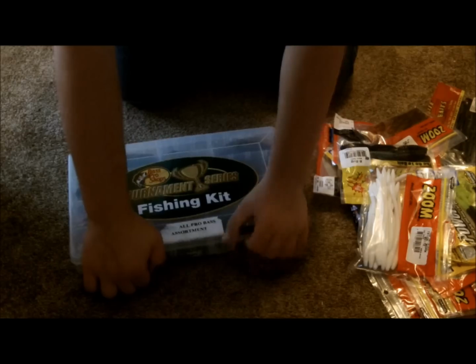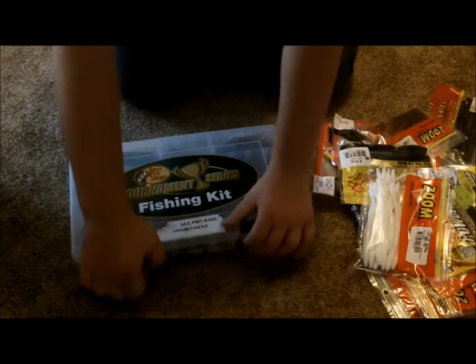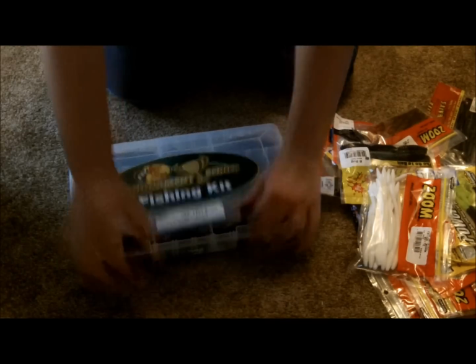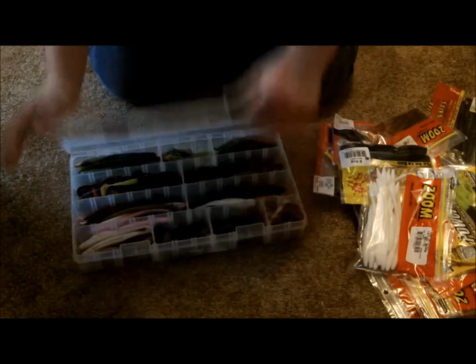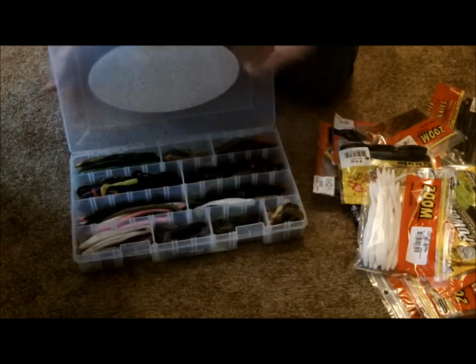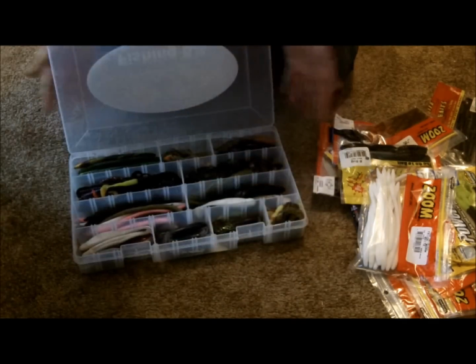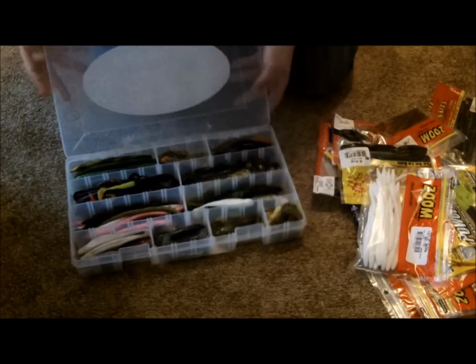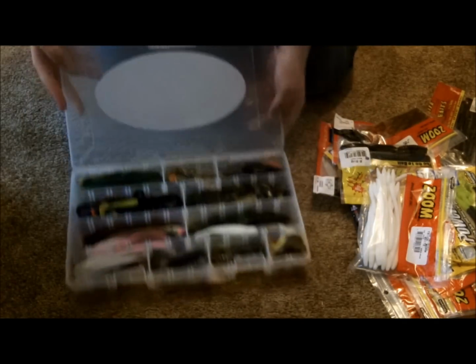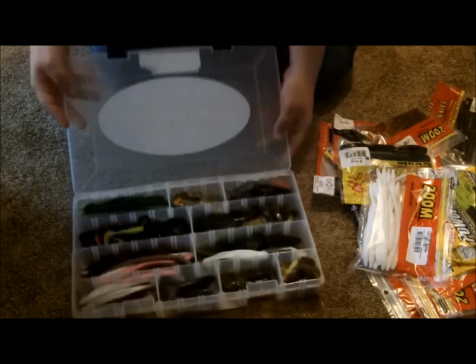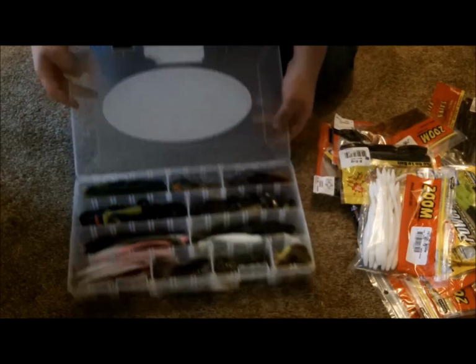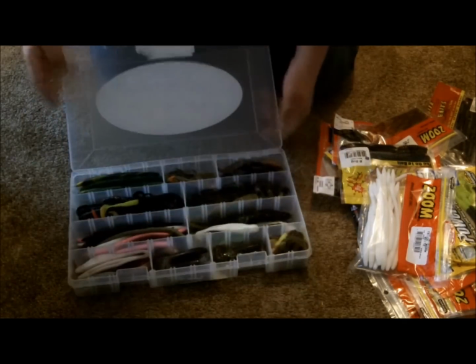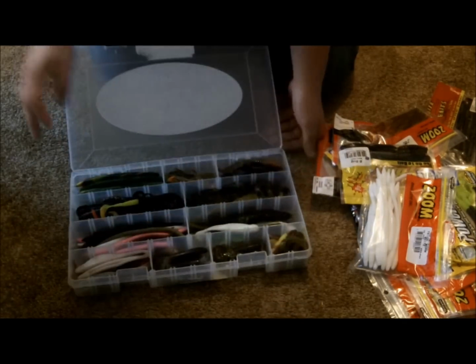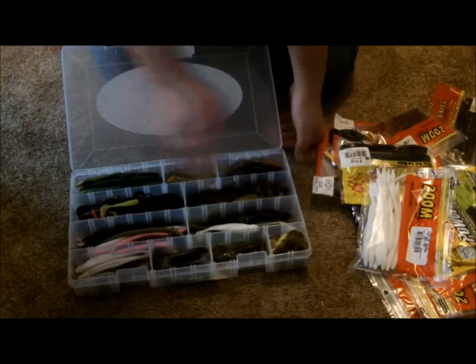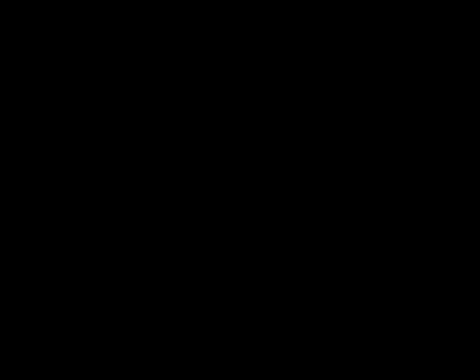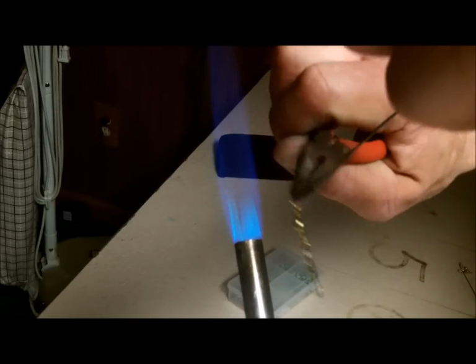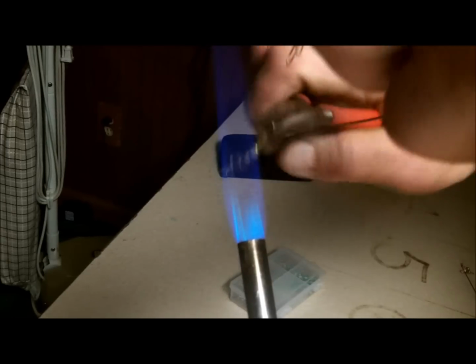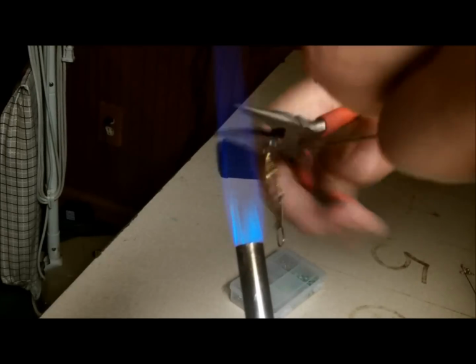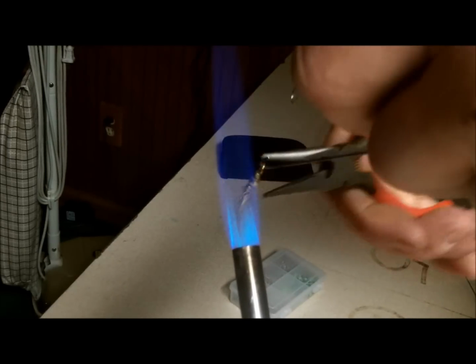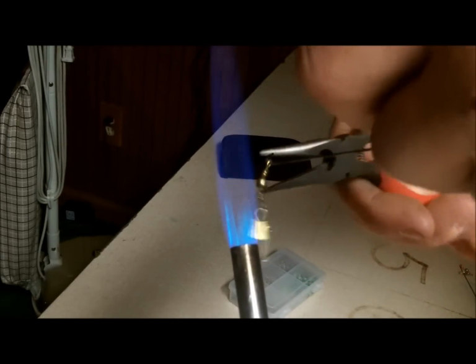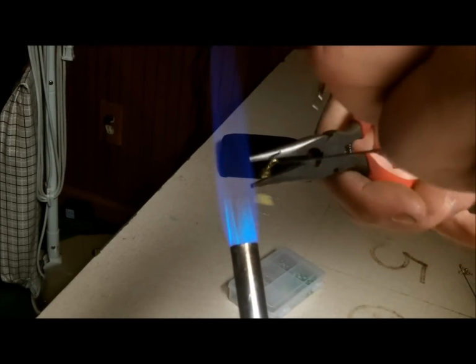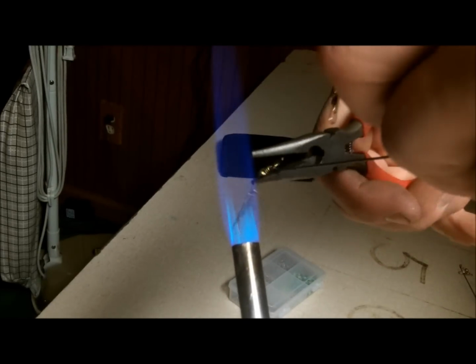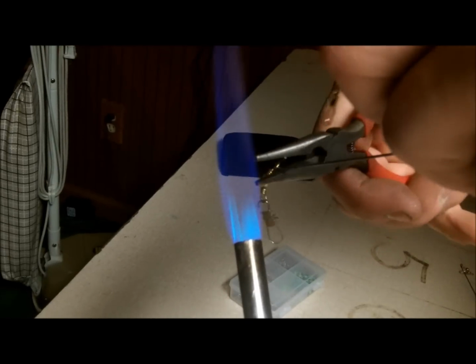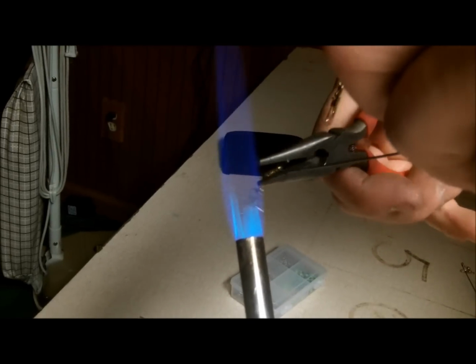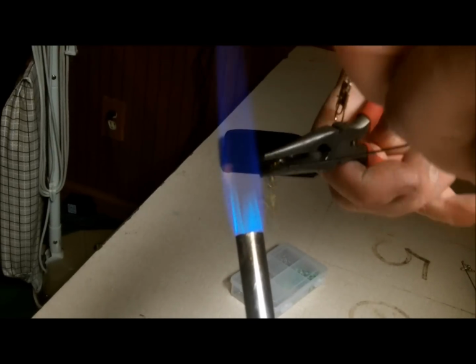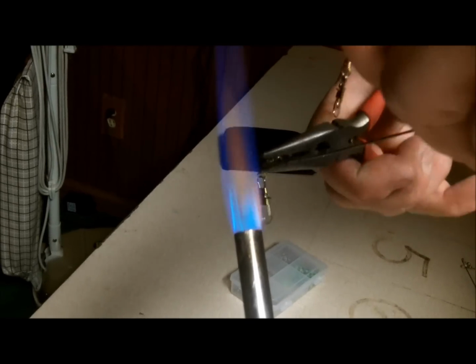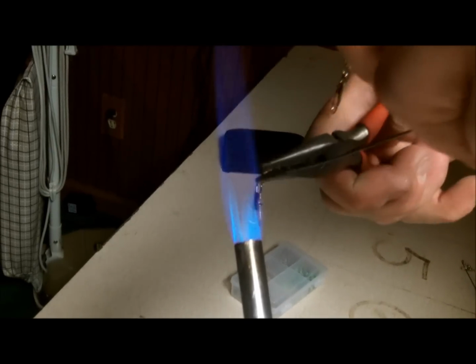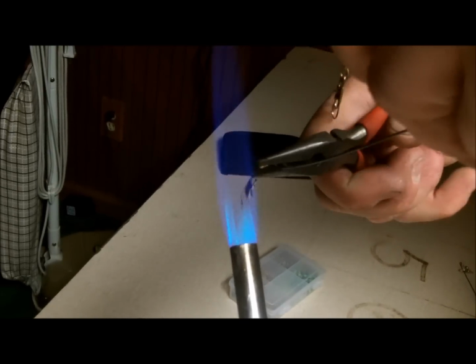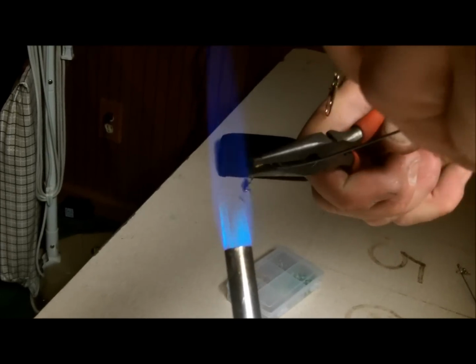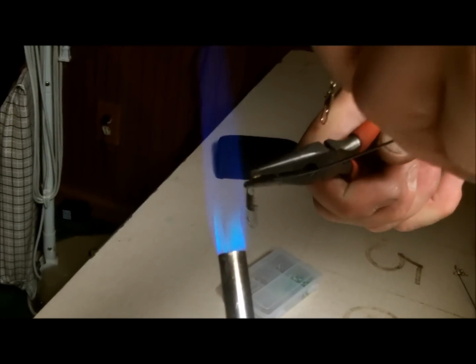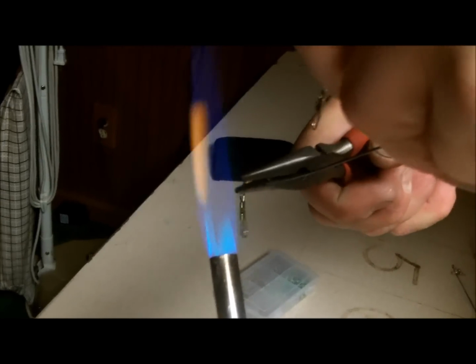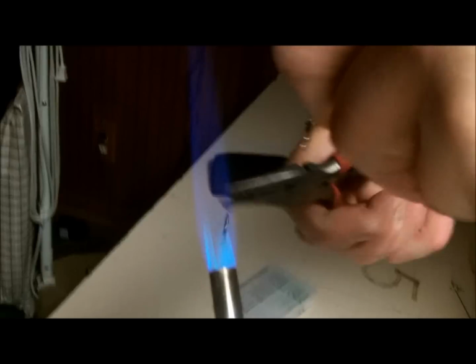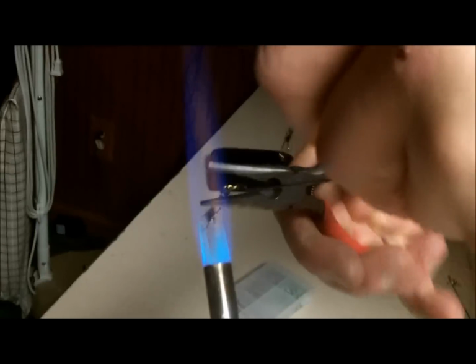Very simple, easy layout here. Bend it, slide the swivel down, and clamp it closed.